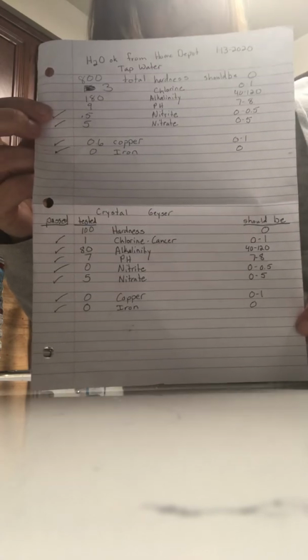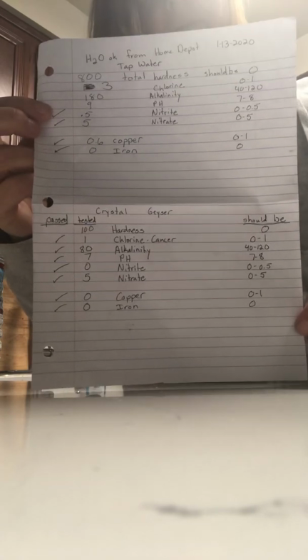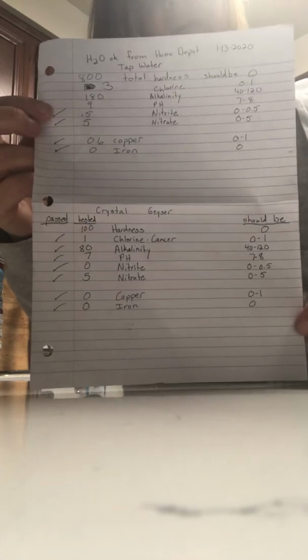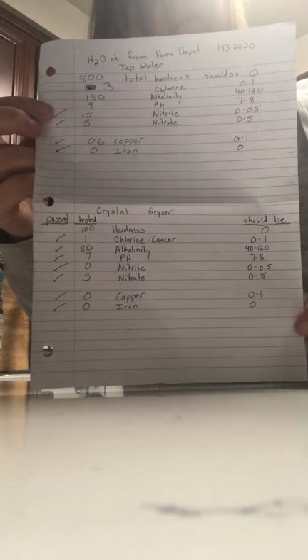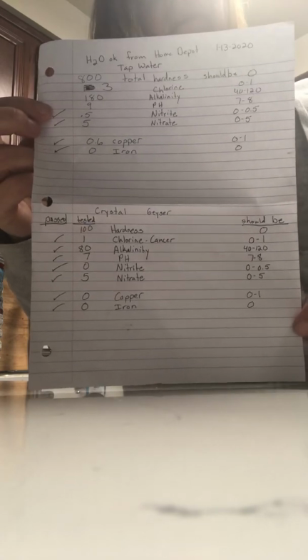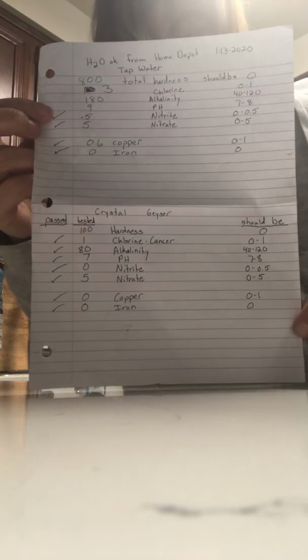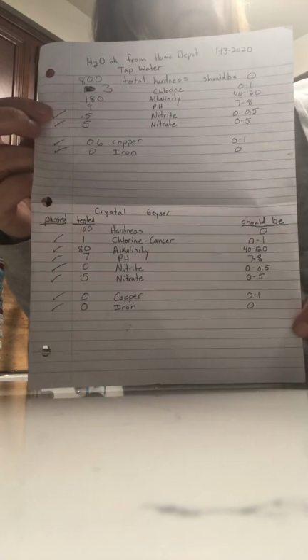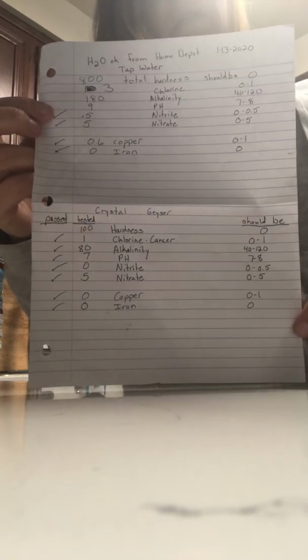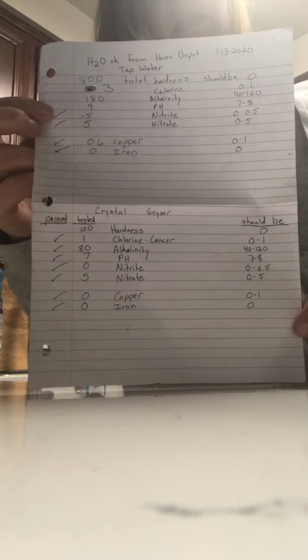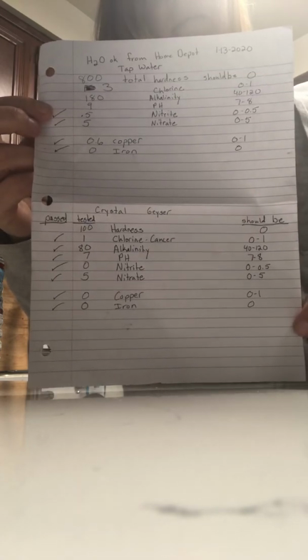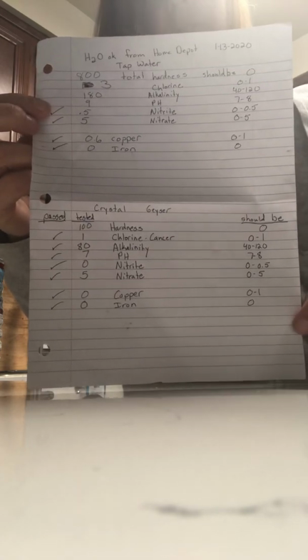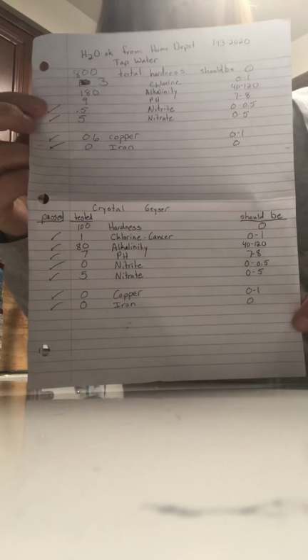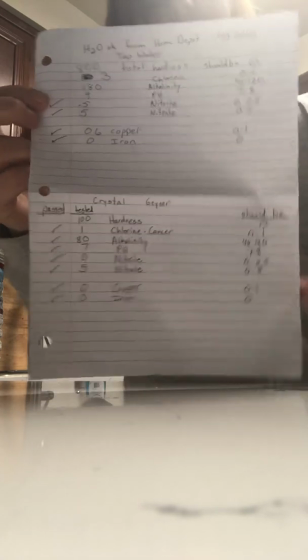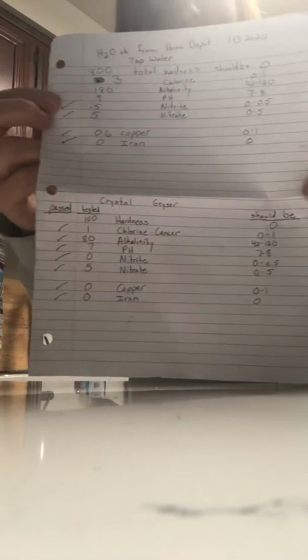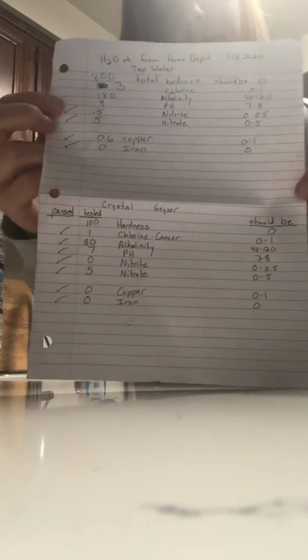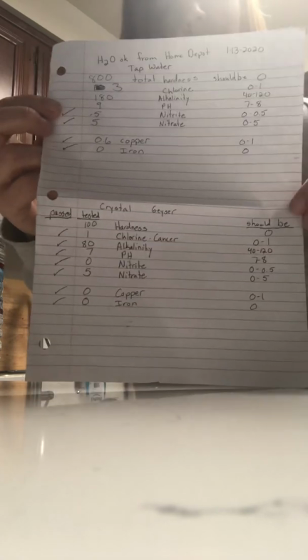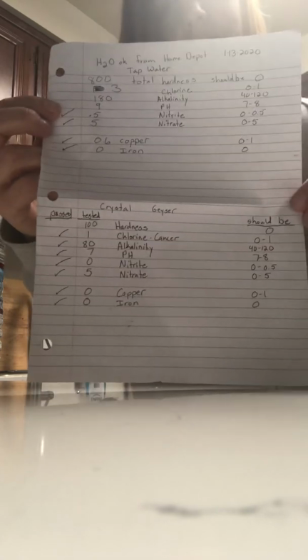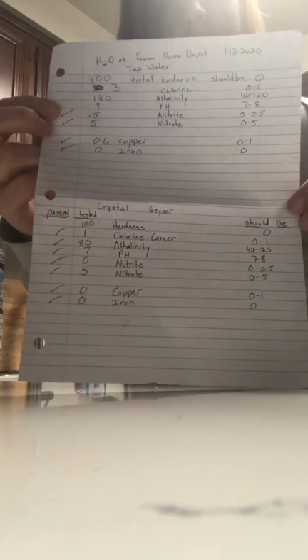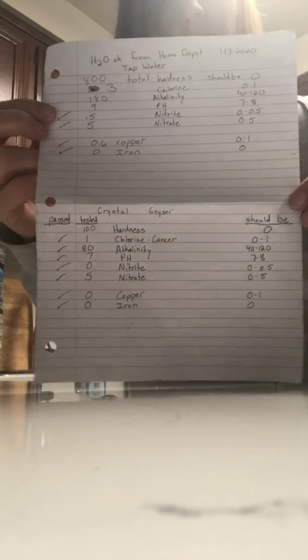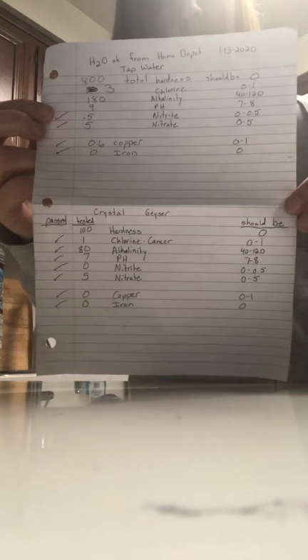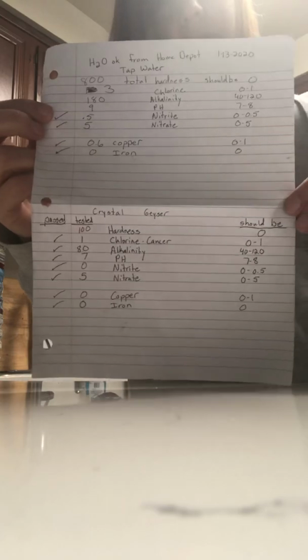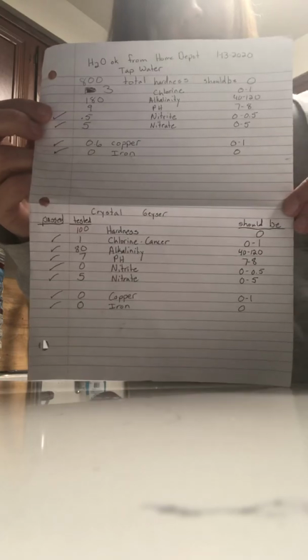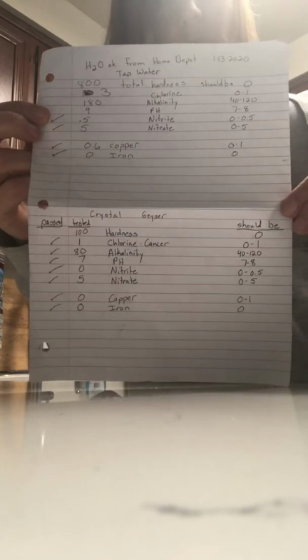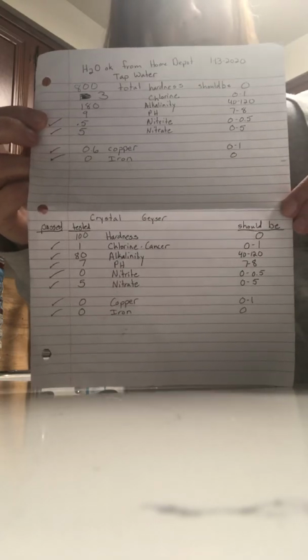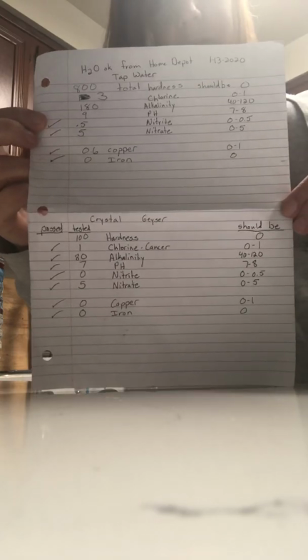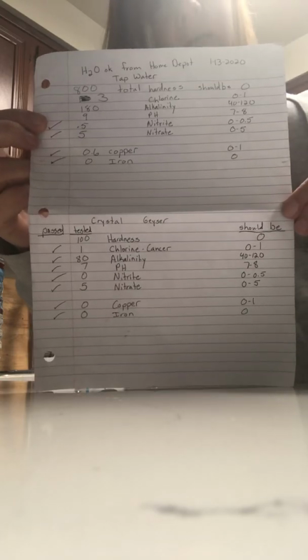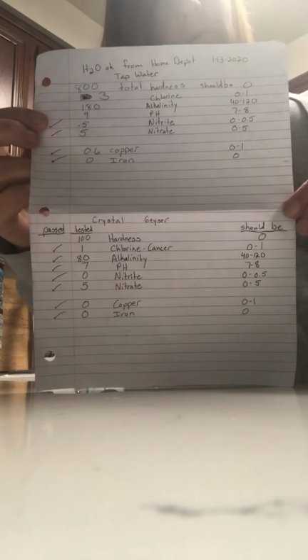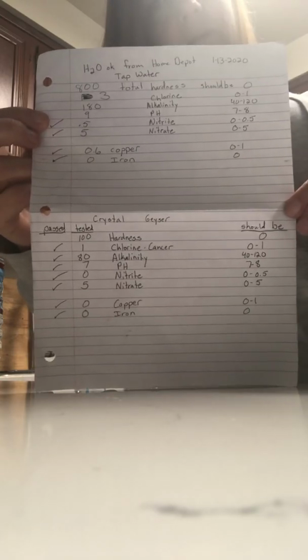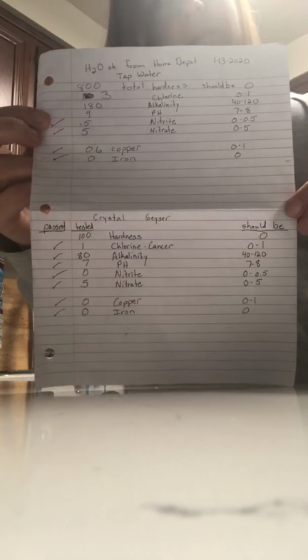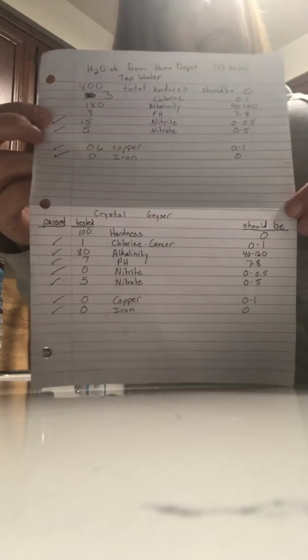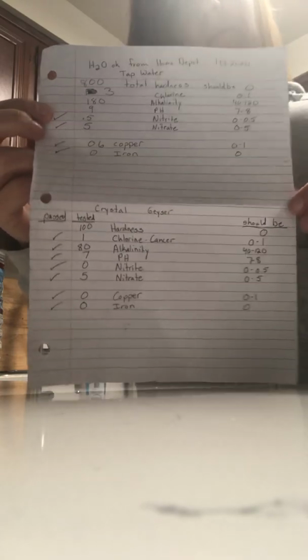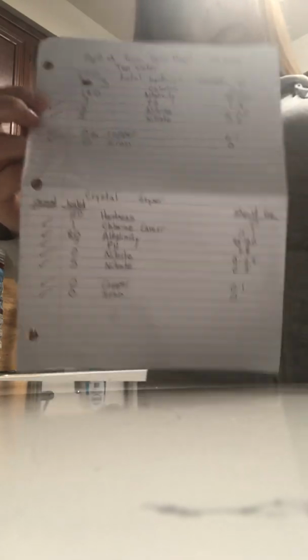Crystal Geyser passed with flying colors compared to Rancho Palos Verdes. But now we need to find a water that passes all the tests. Well, thanks for watching — I'd love to see your comments. Let me know what you think, or if we can do a water test at your place. Thank you, bye.